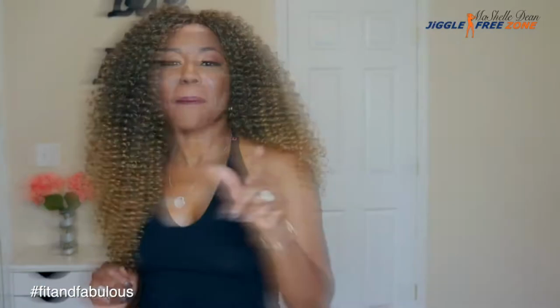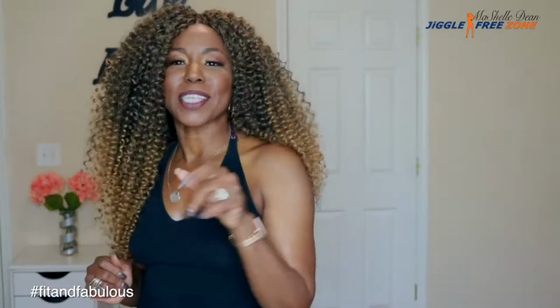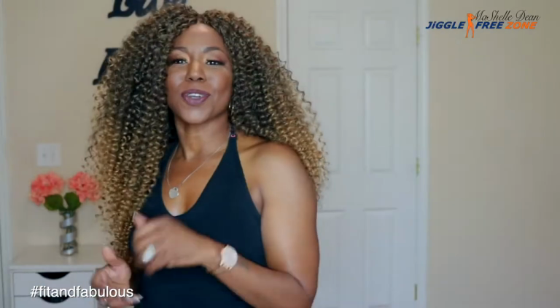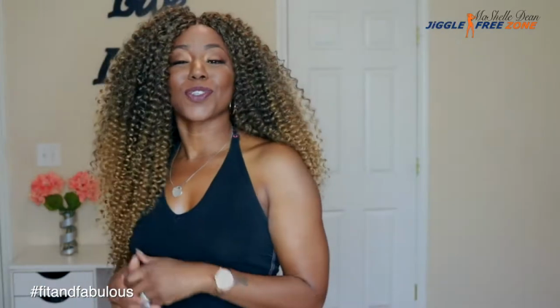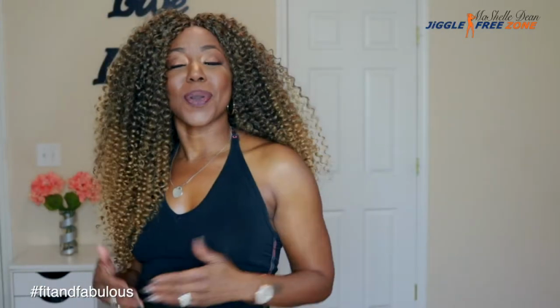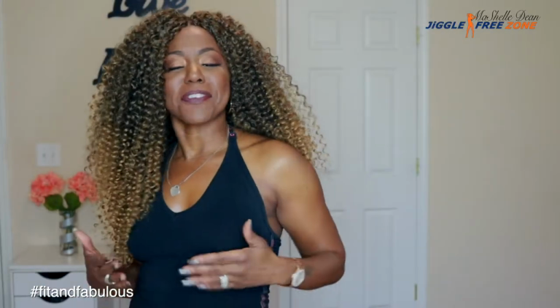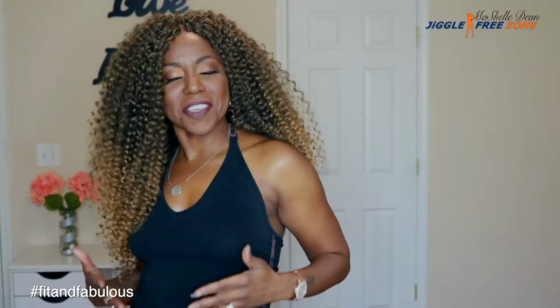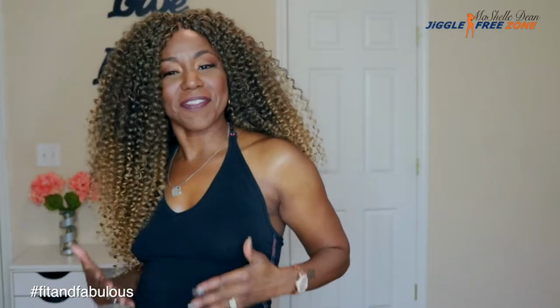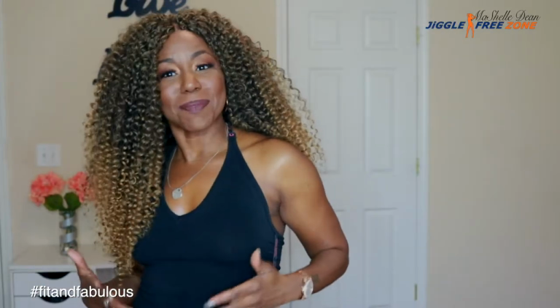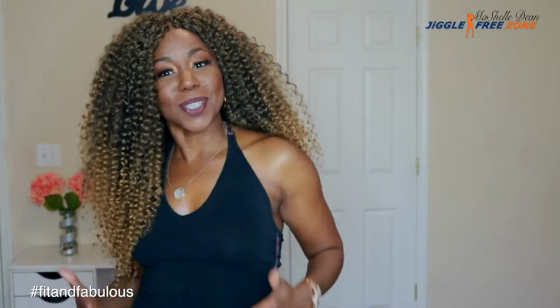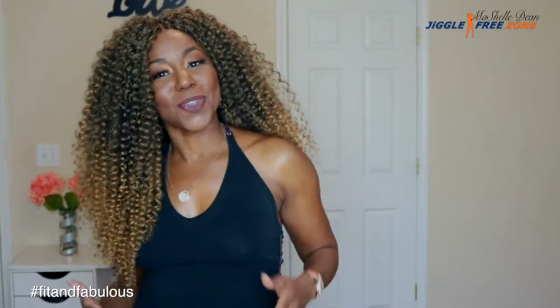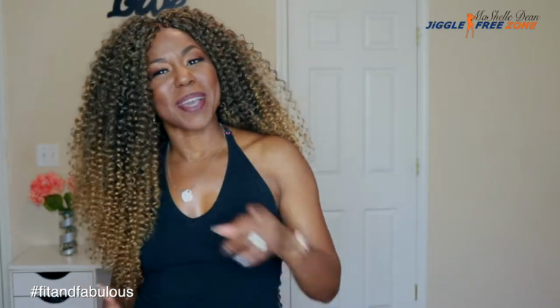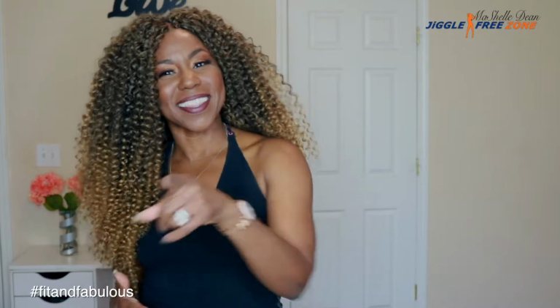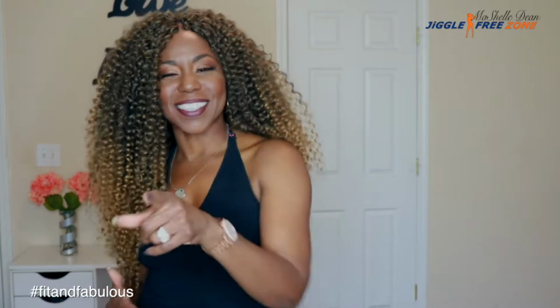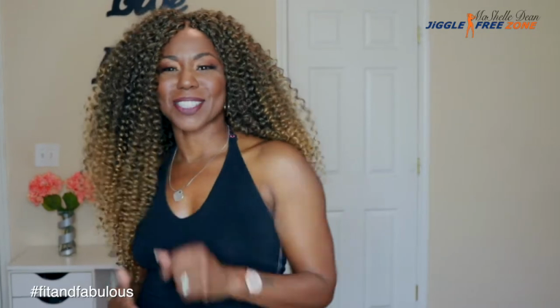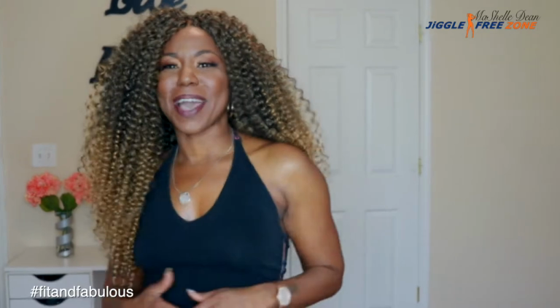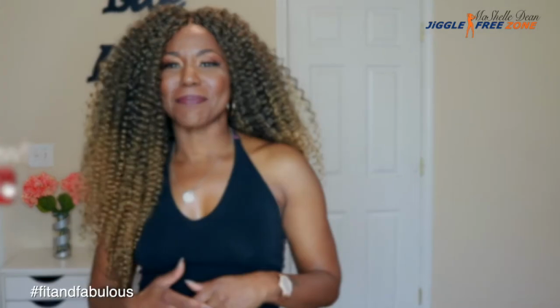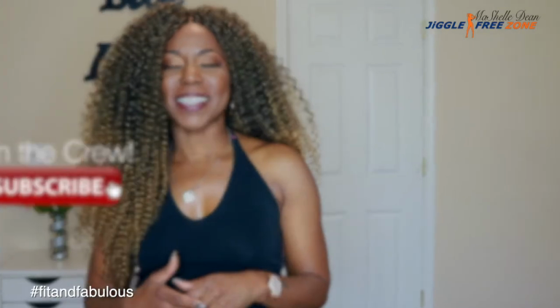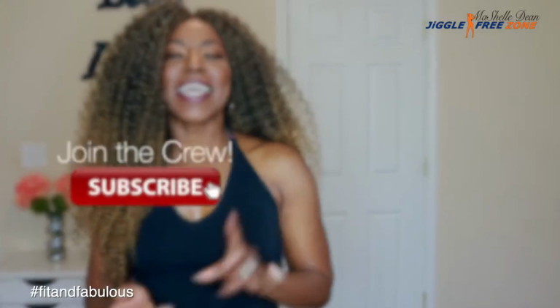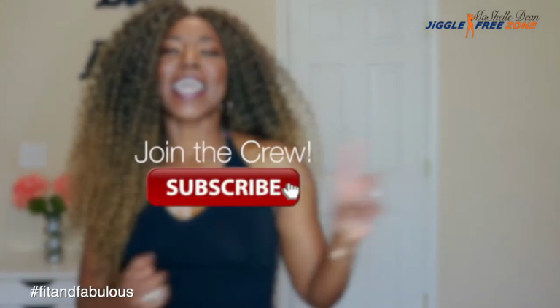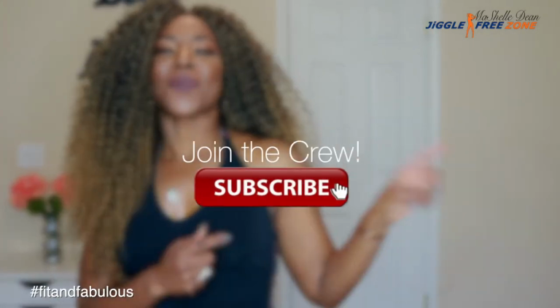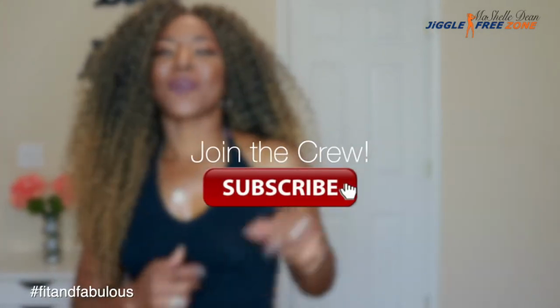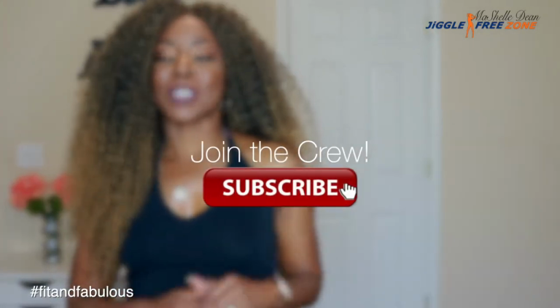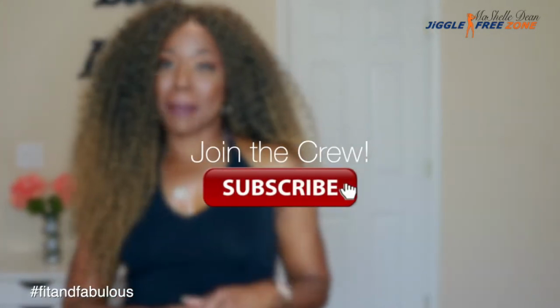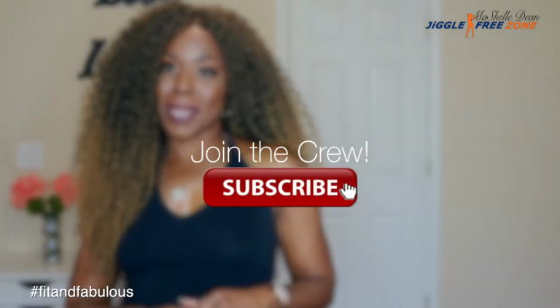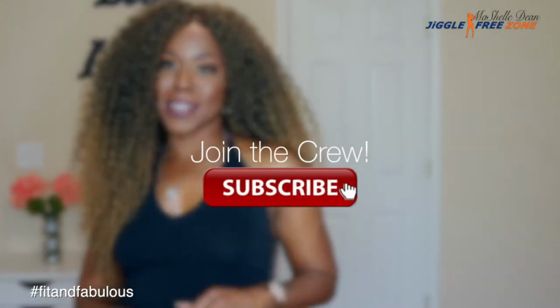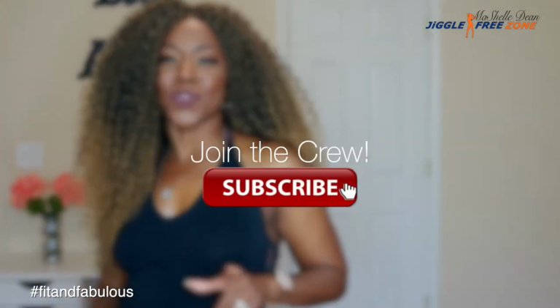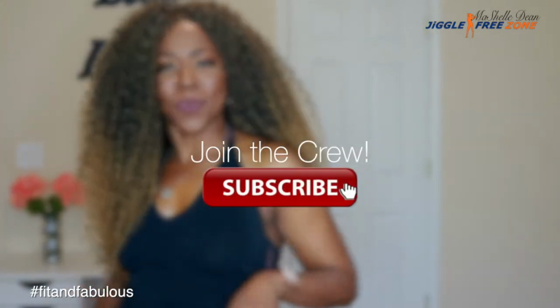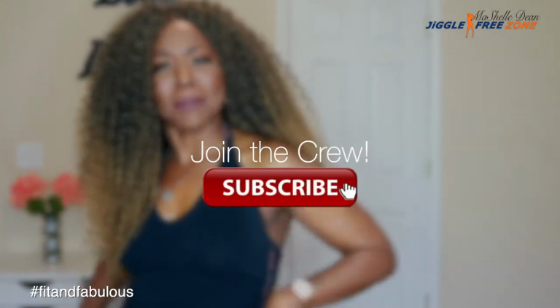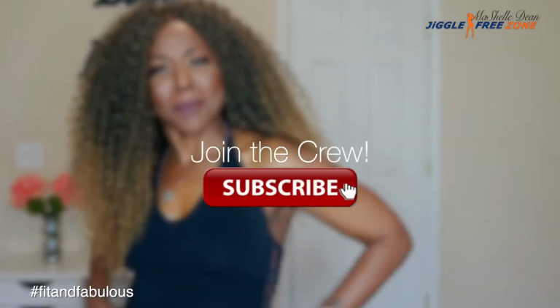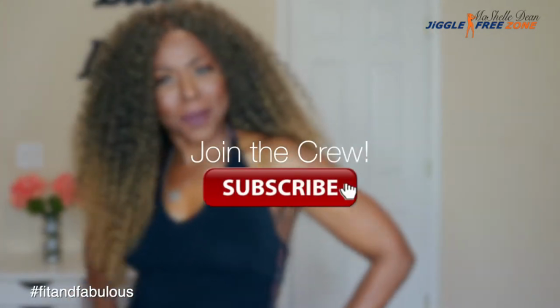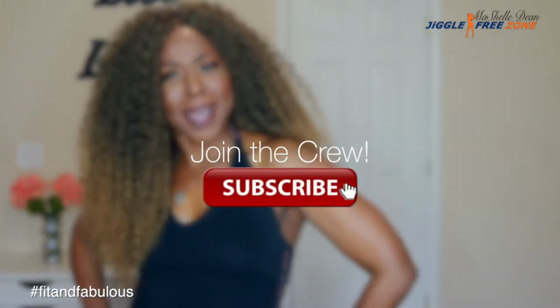Make sure you join the Fit and Fabulous crew by hitting that subscribe button and going over to my playlist and doing one of my workouts.